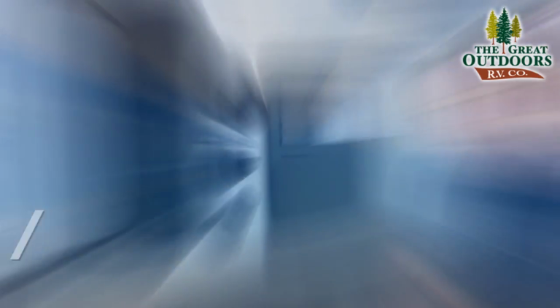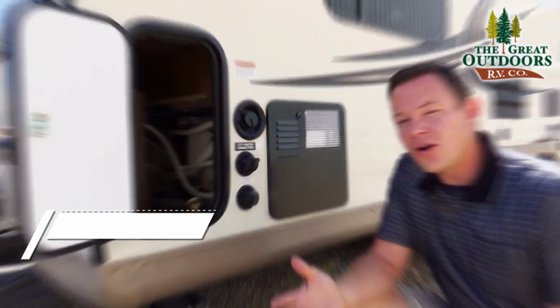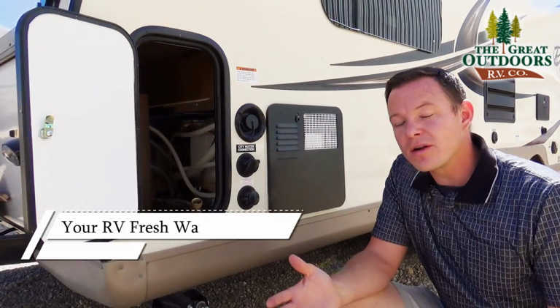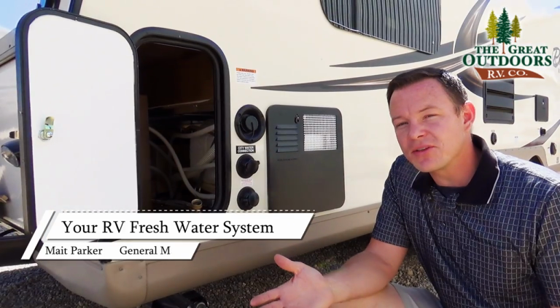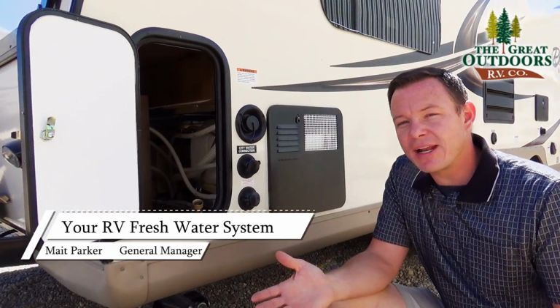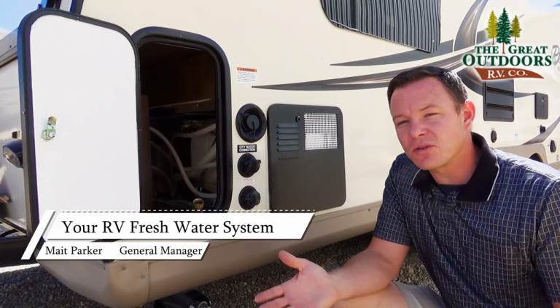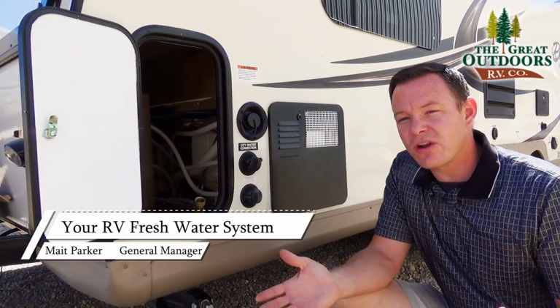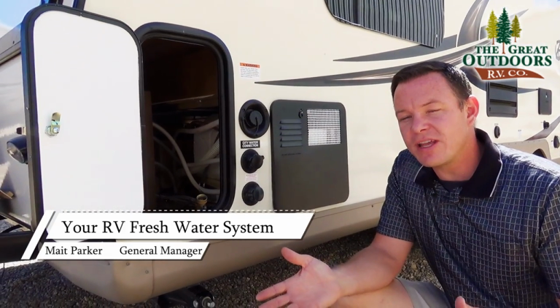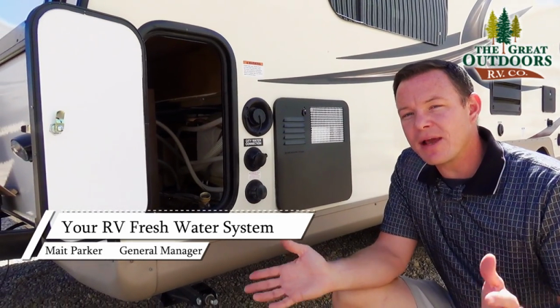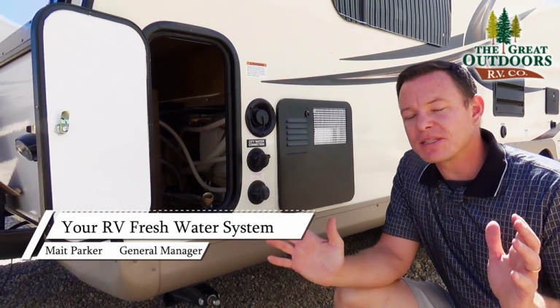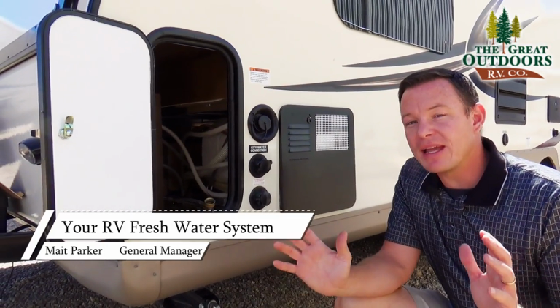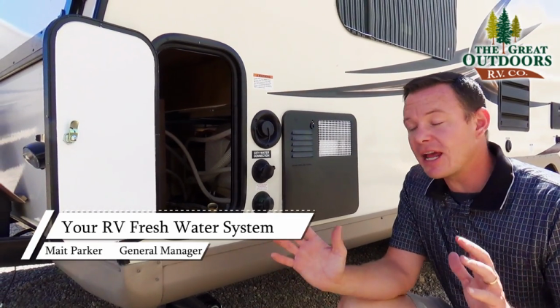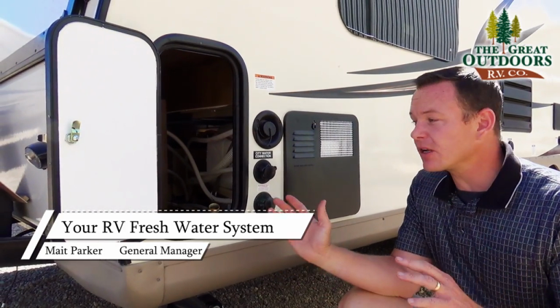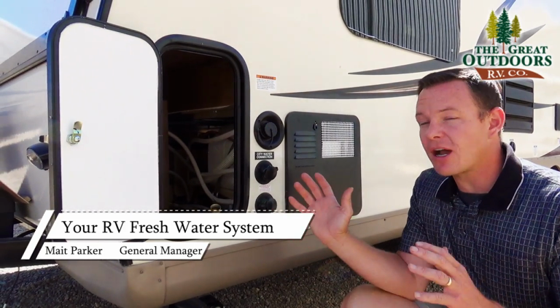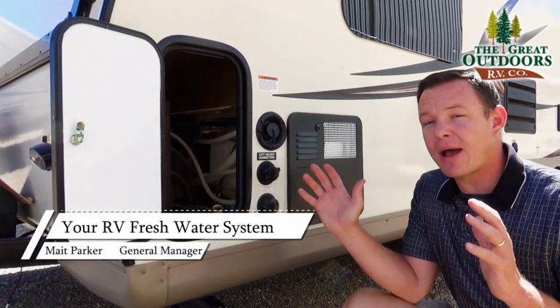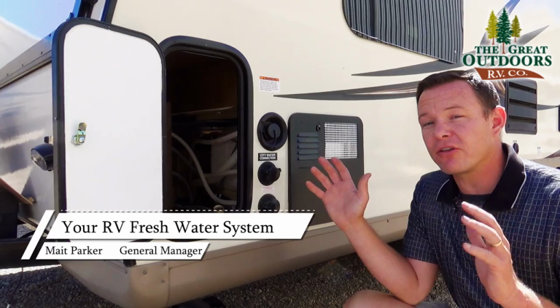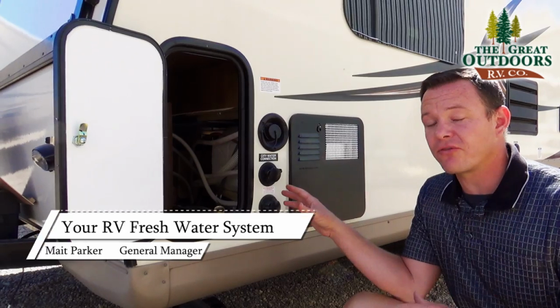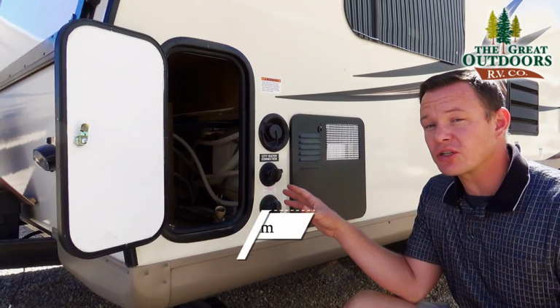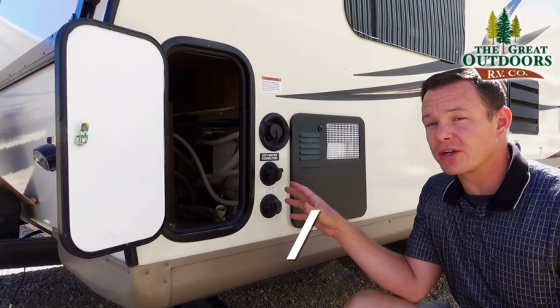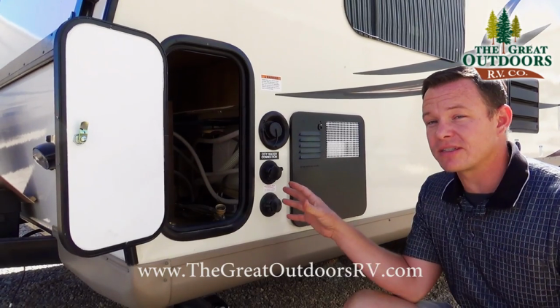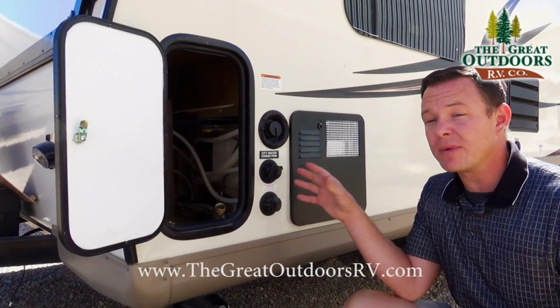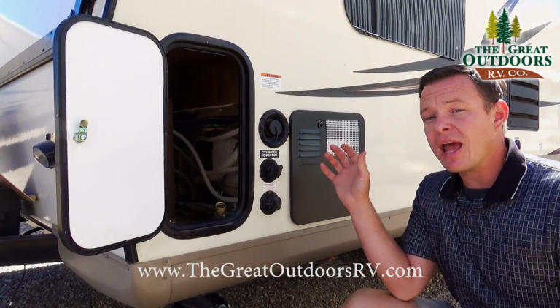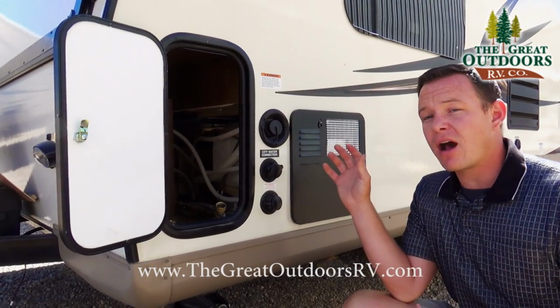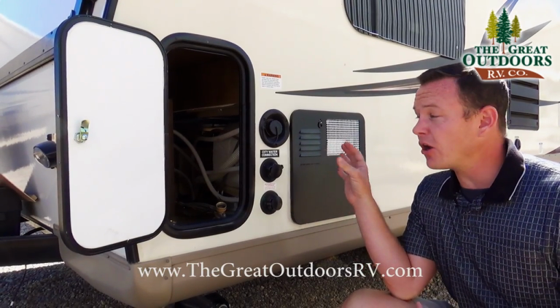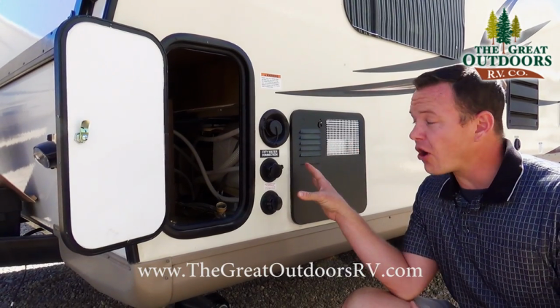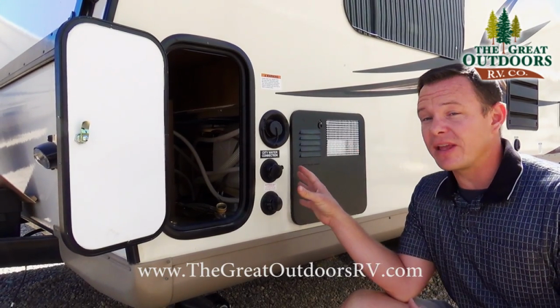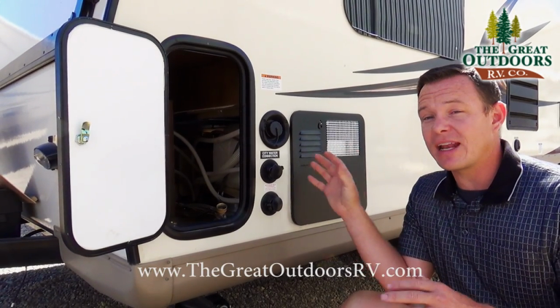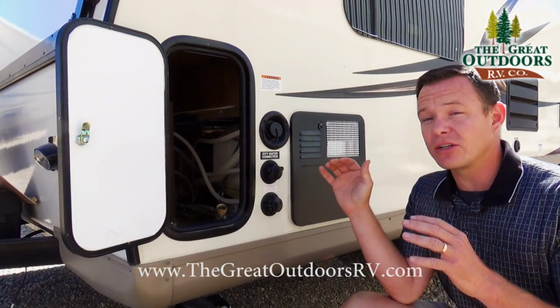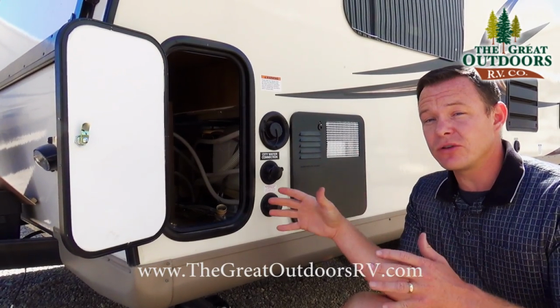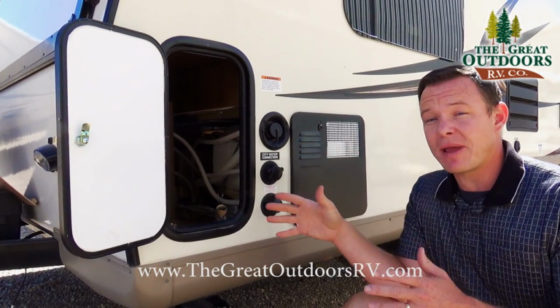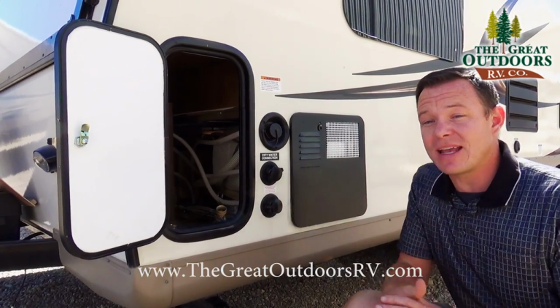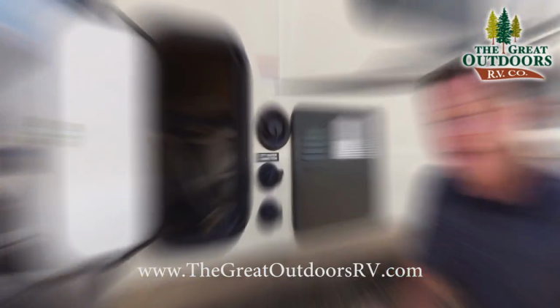Hello, welcome to The Great Outdoors RV. My name is May and today we're going to talk about your freshwater system on your RV and how to use and maintain that.